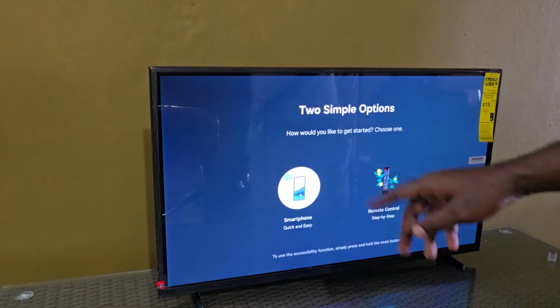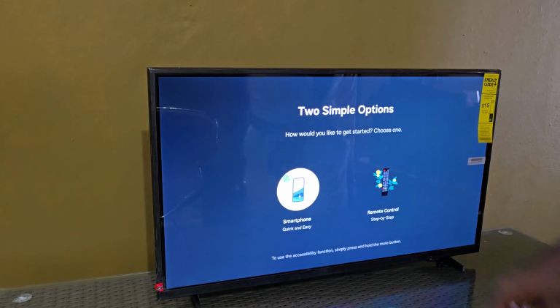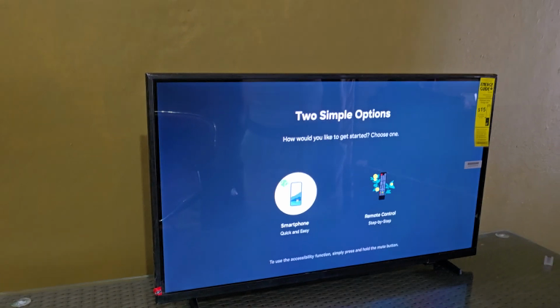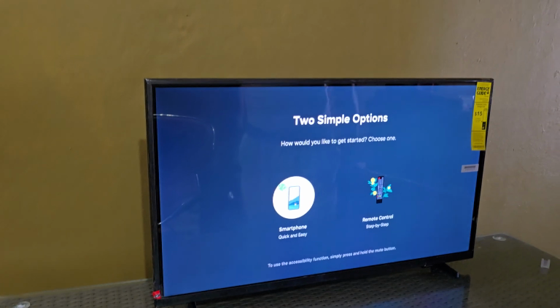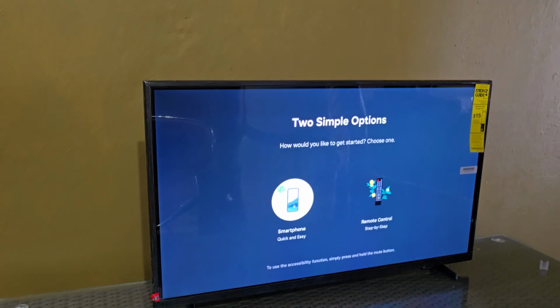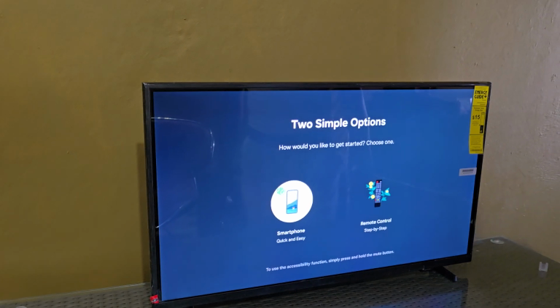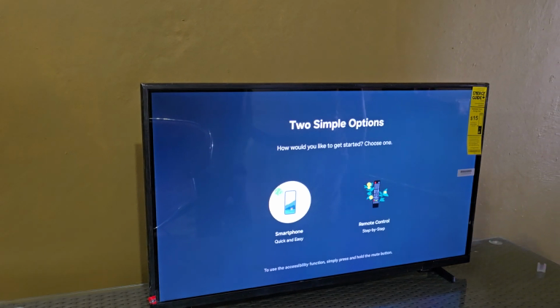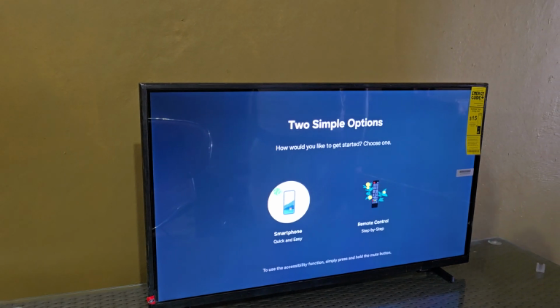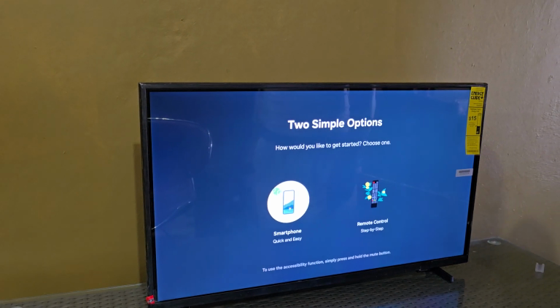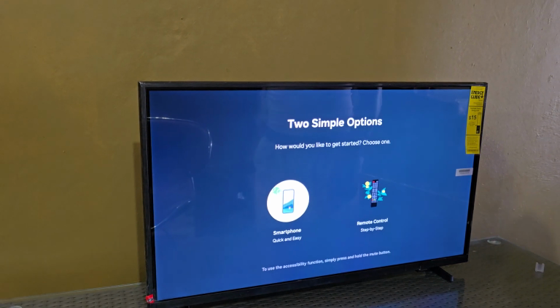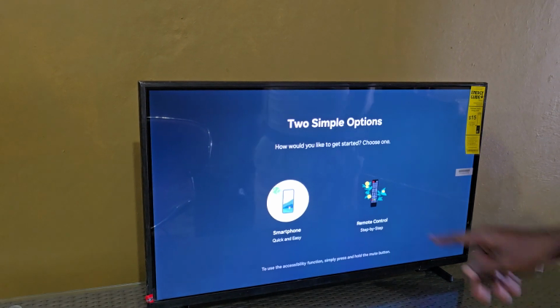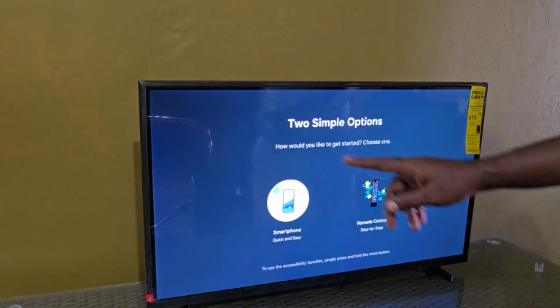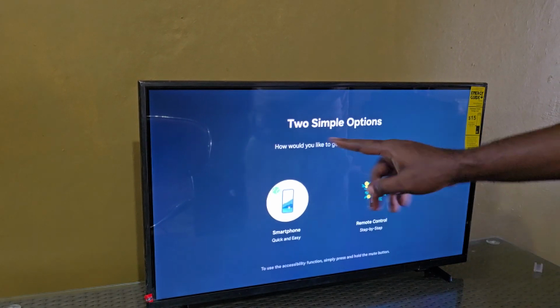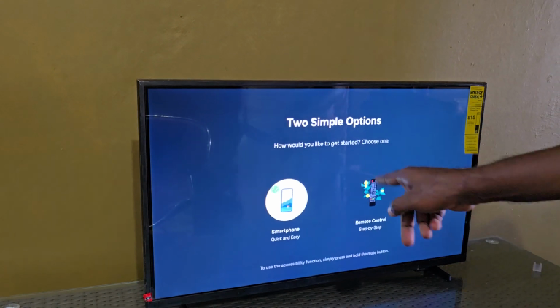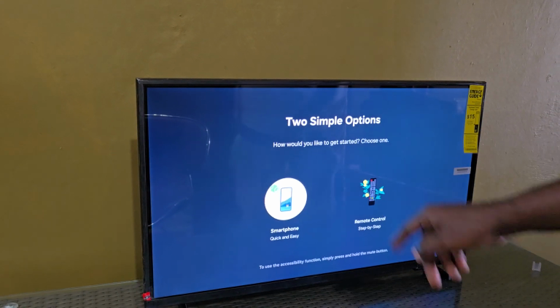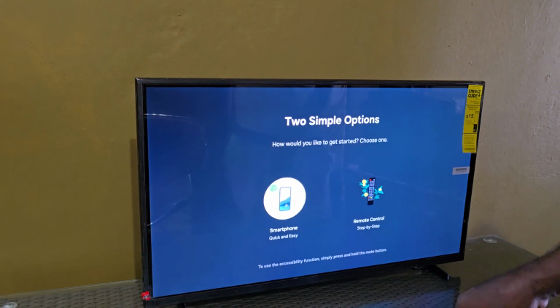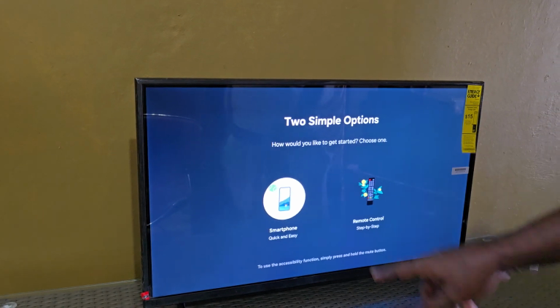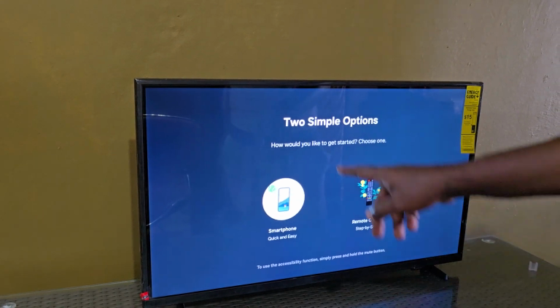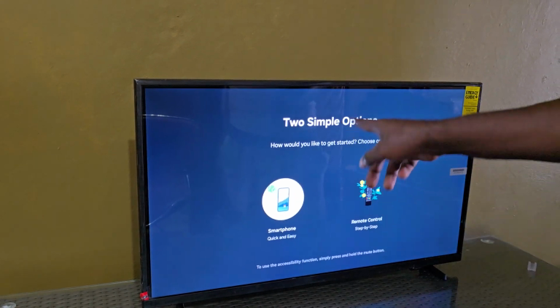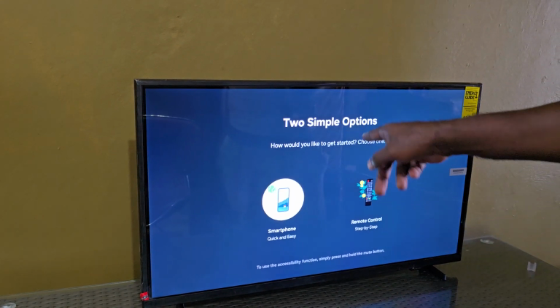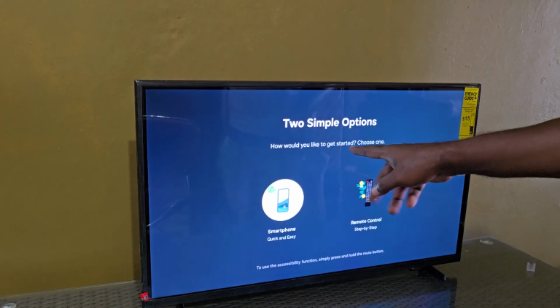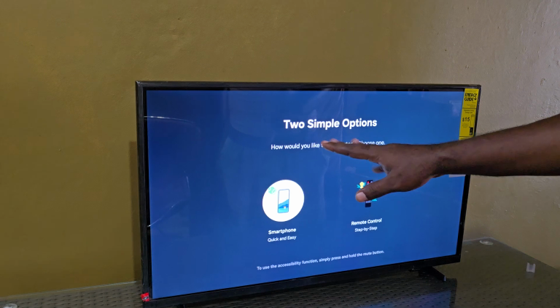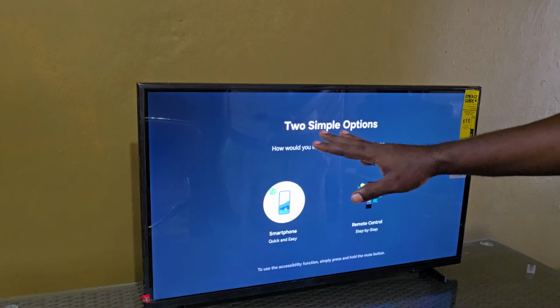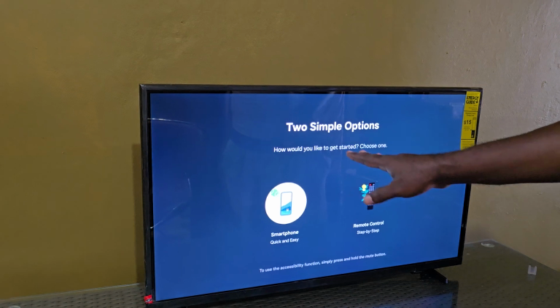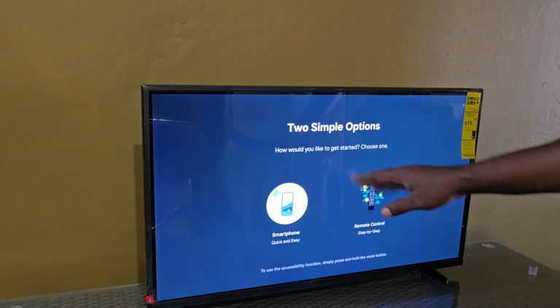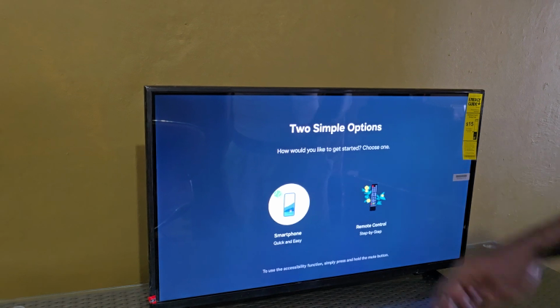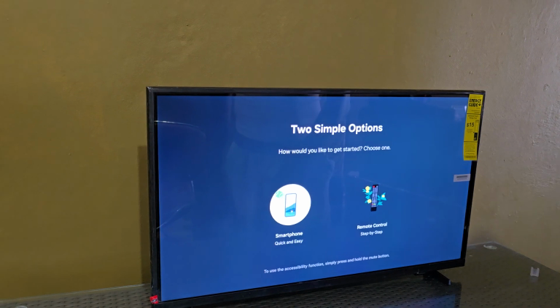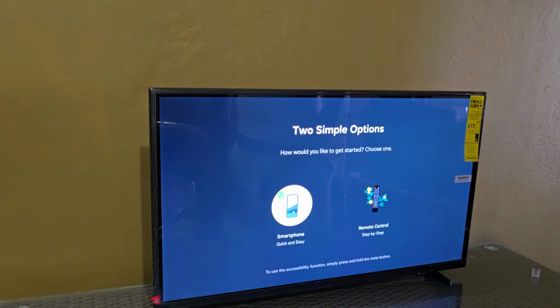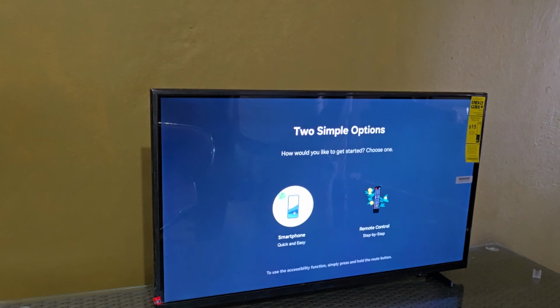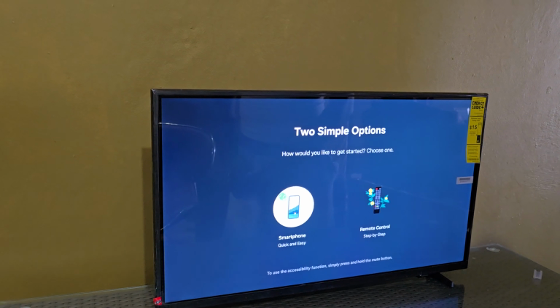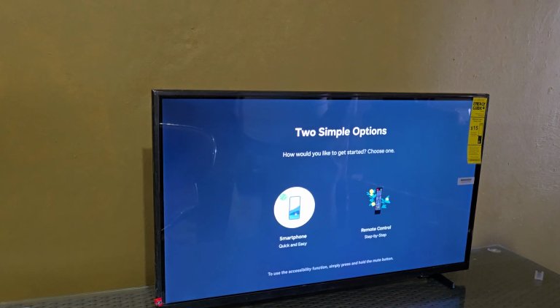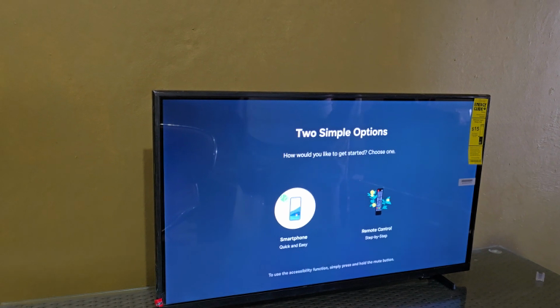After turning on your TV for the first time you'll see a welcome screen, then you'll be faced with this screen.